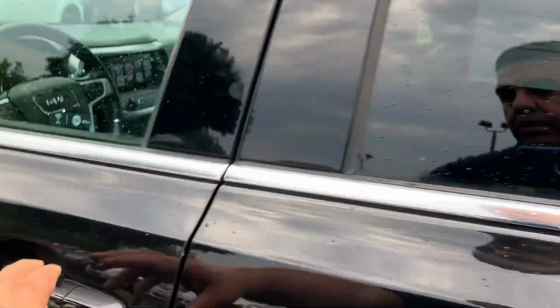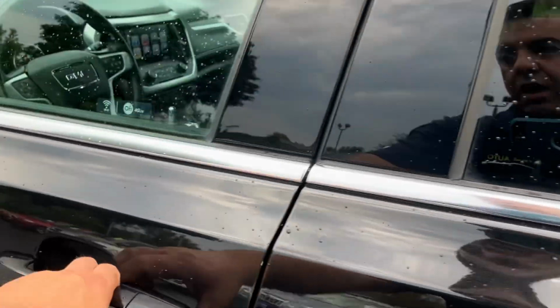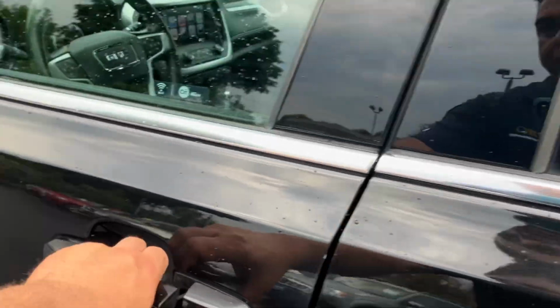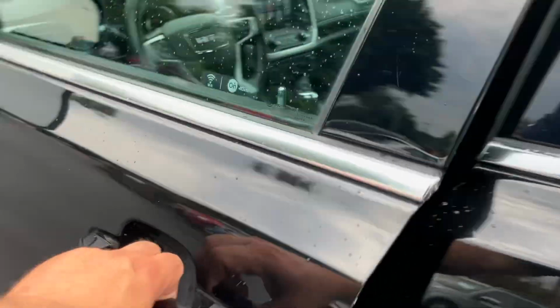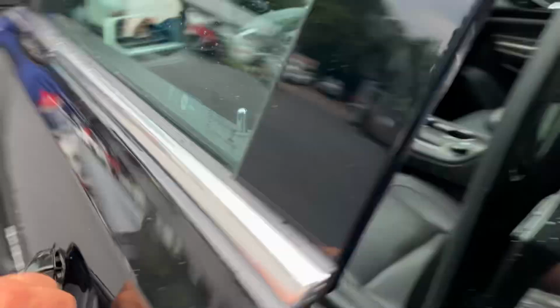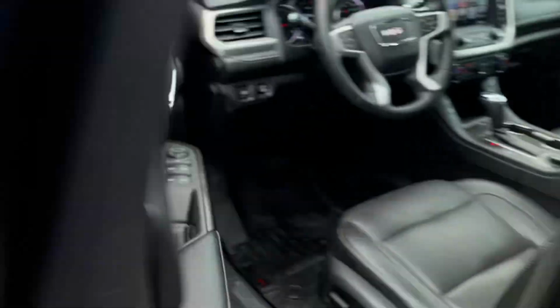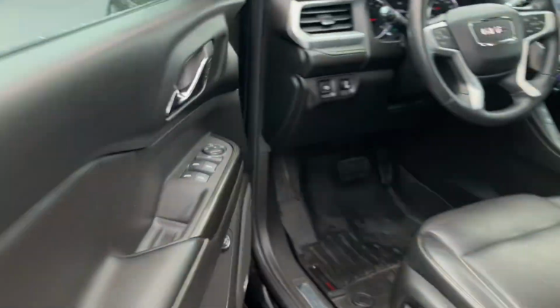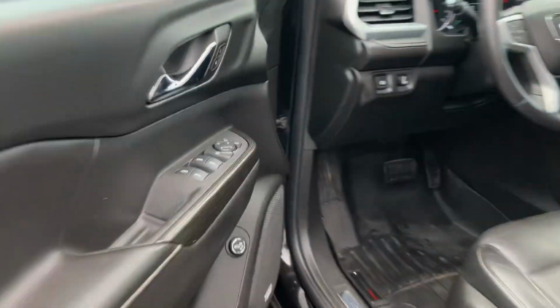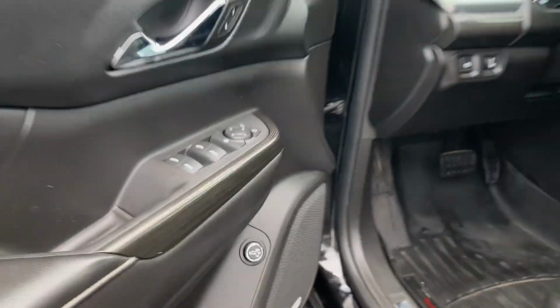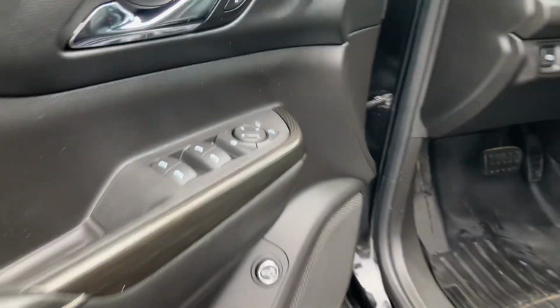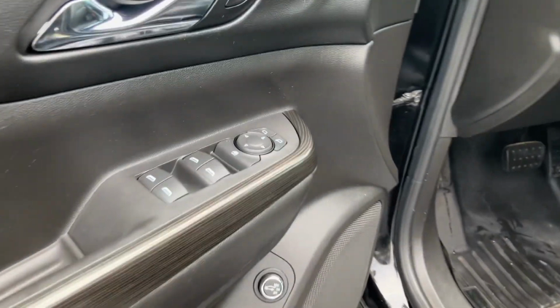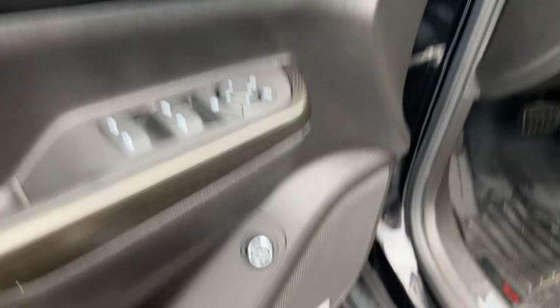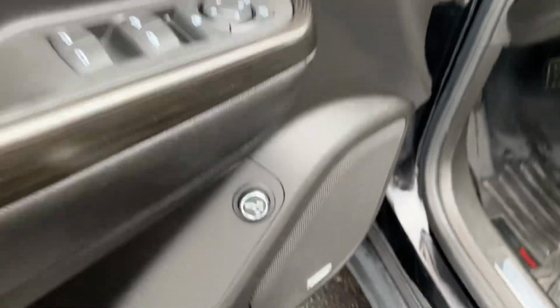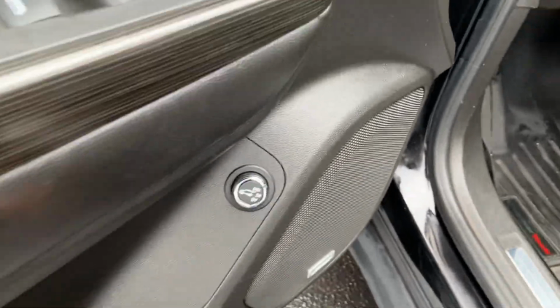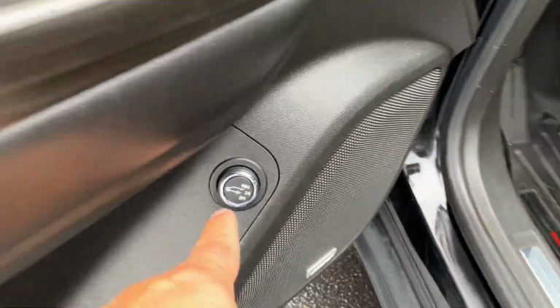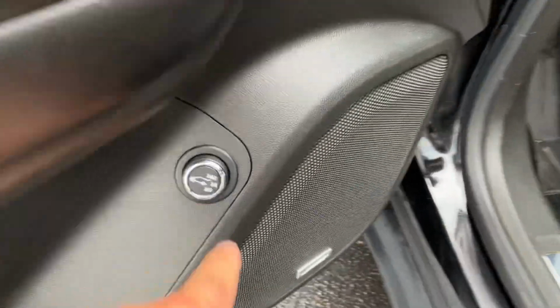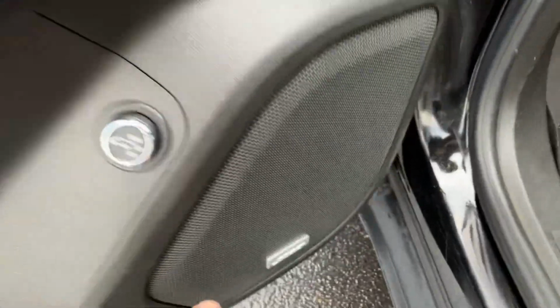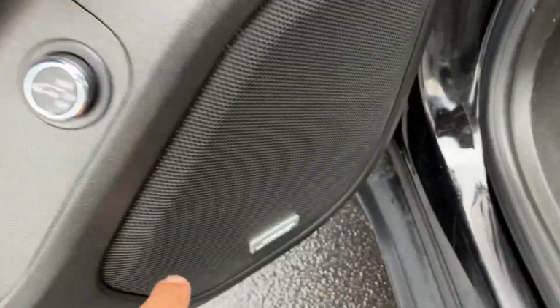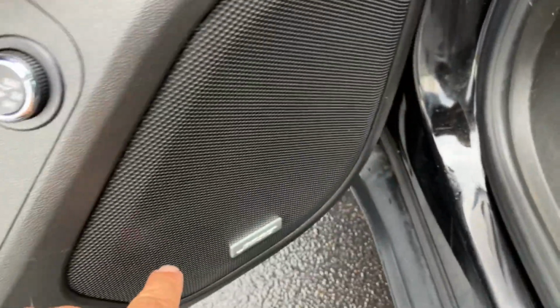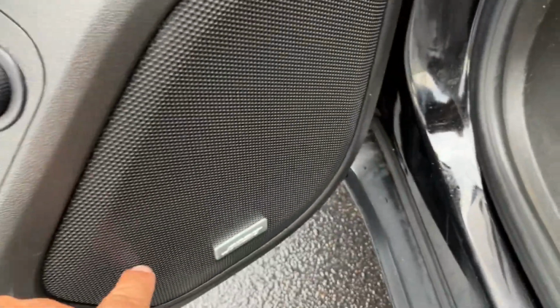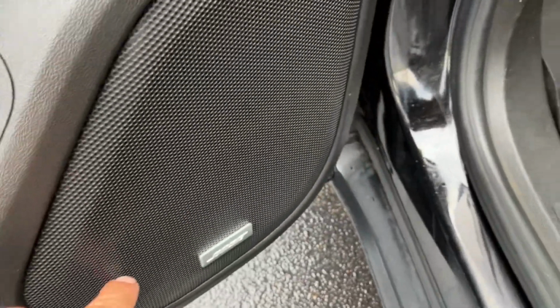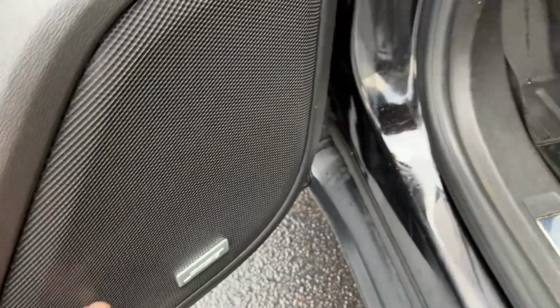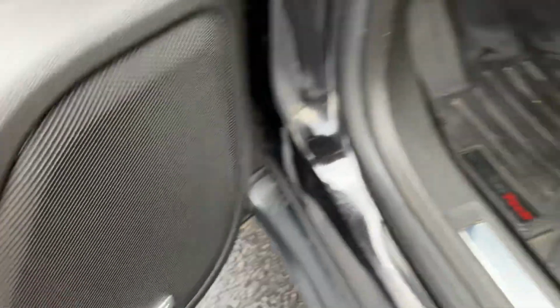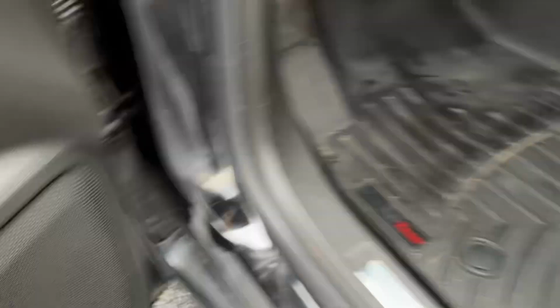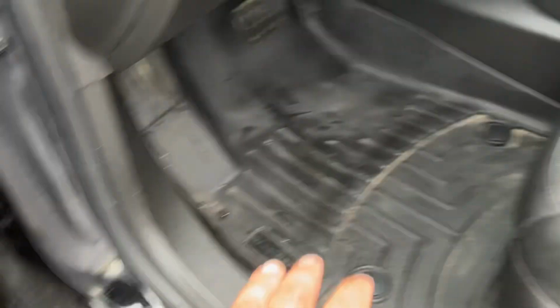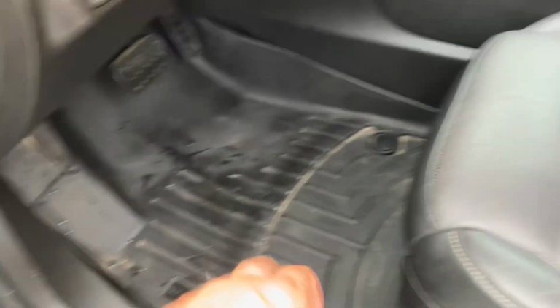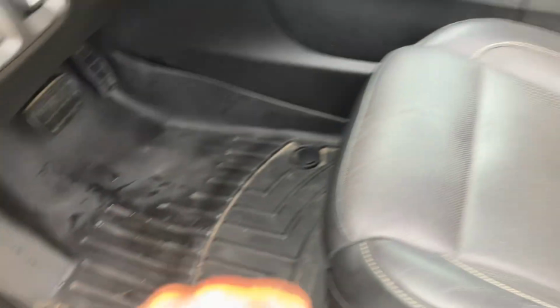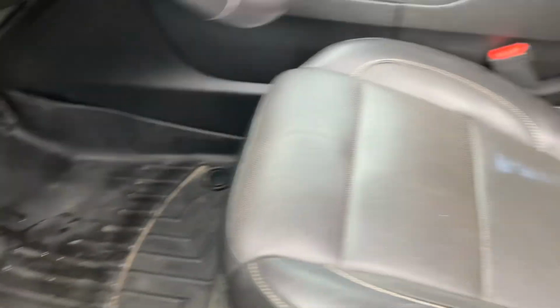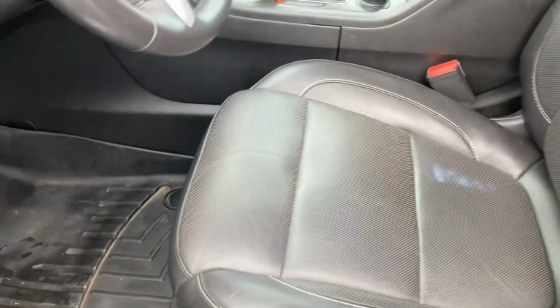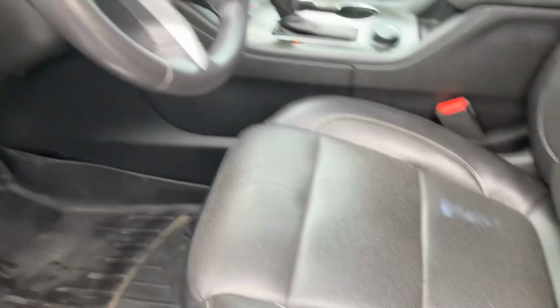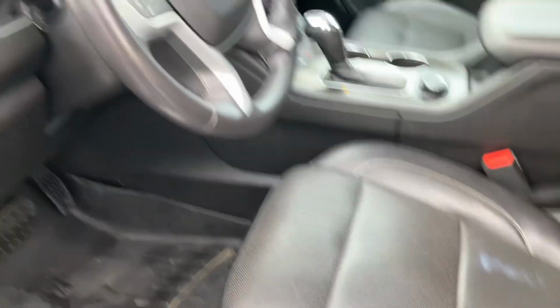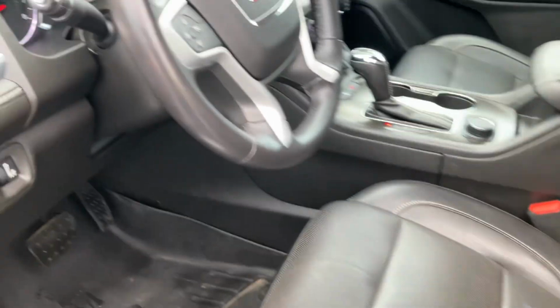Hopping into the driver's side here. Power windows, locks, power liftgate switch. Bose audio. Weather-attack floor mats.